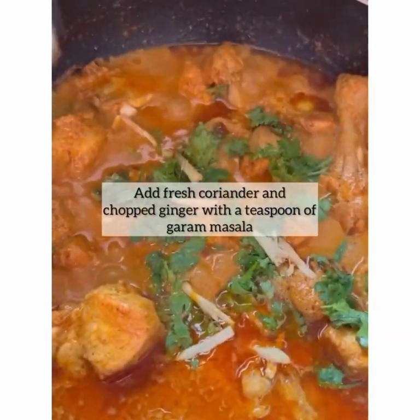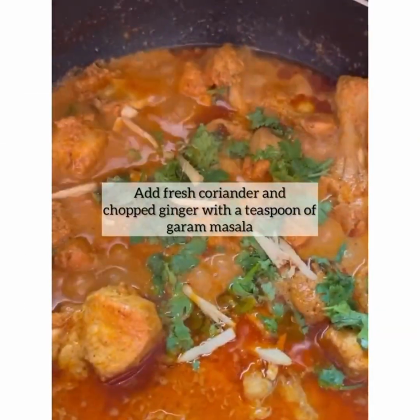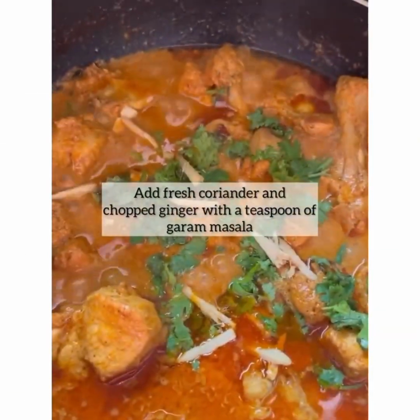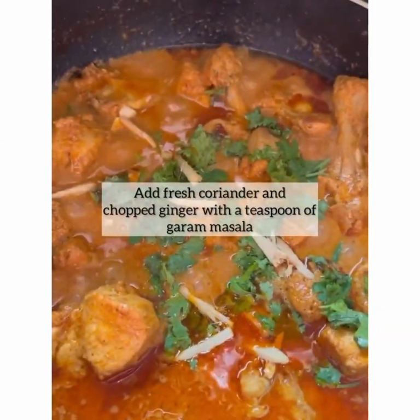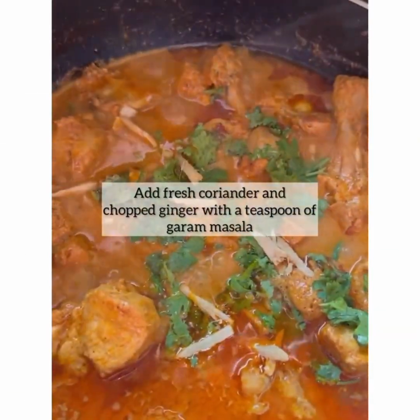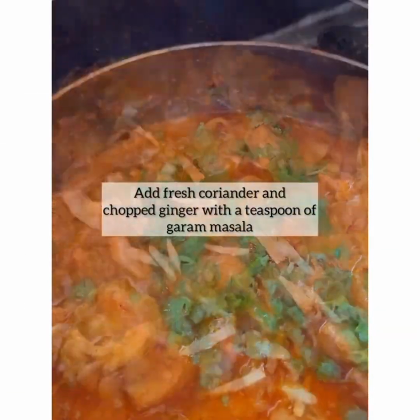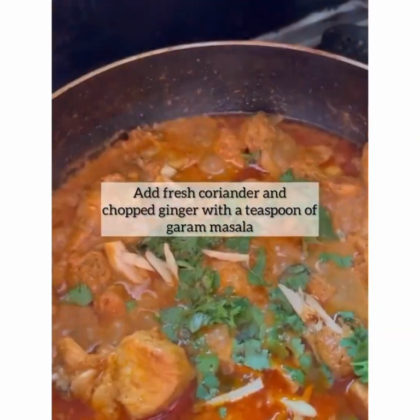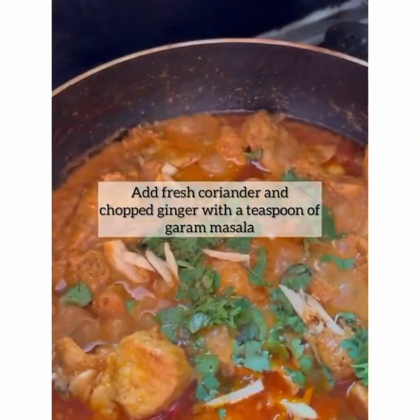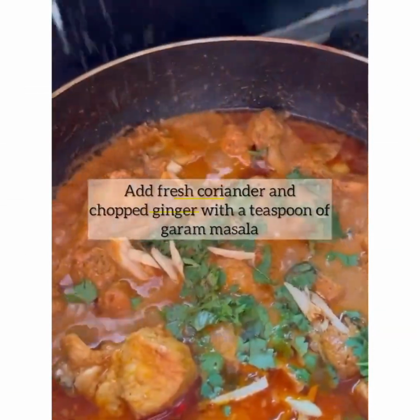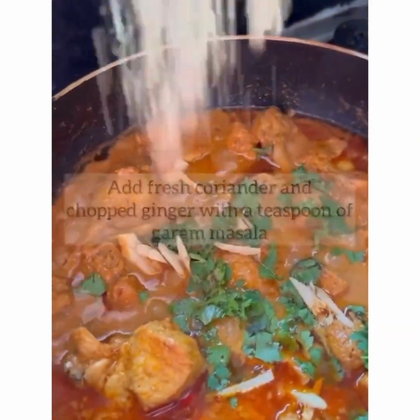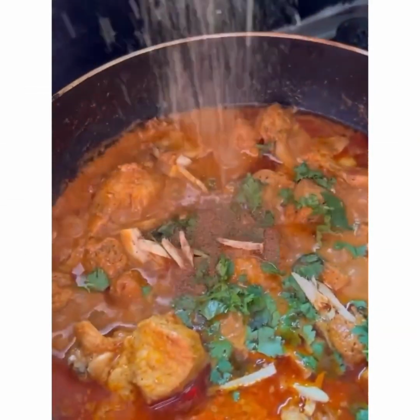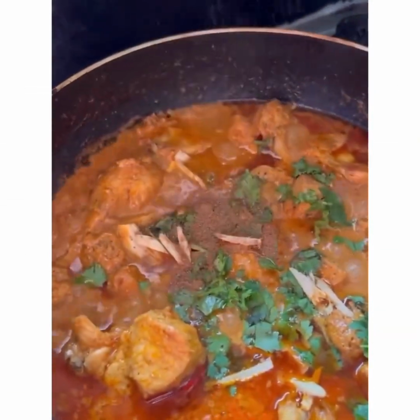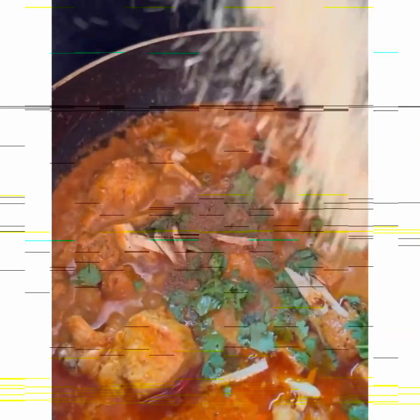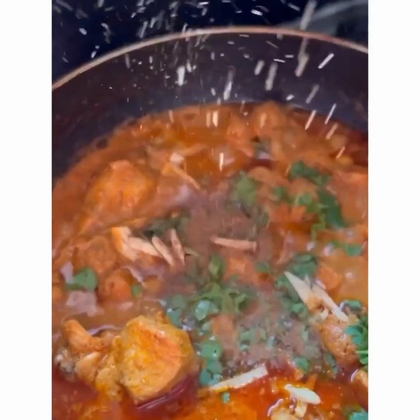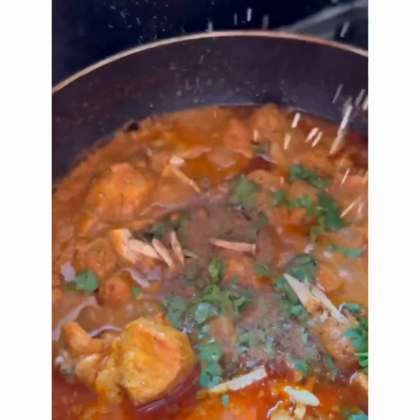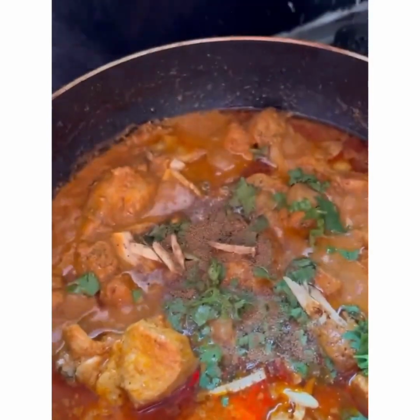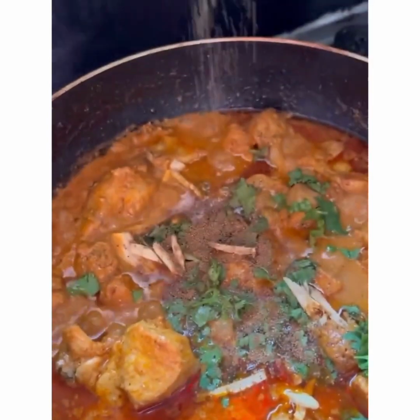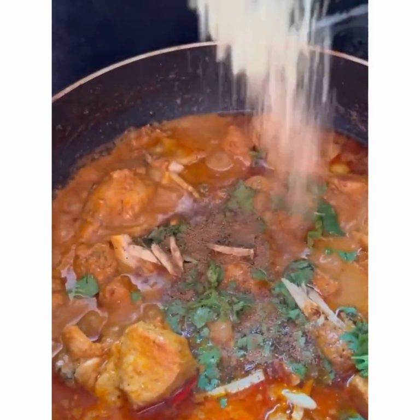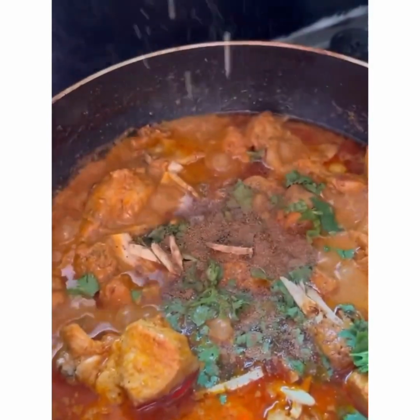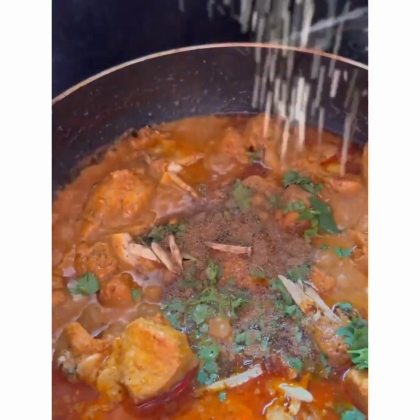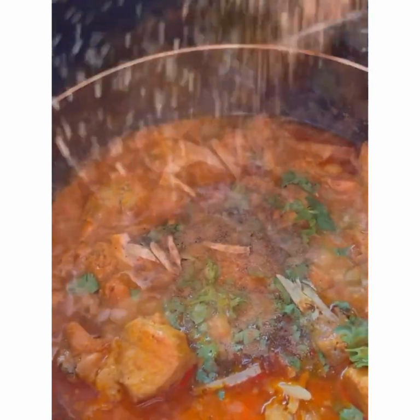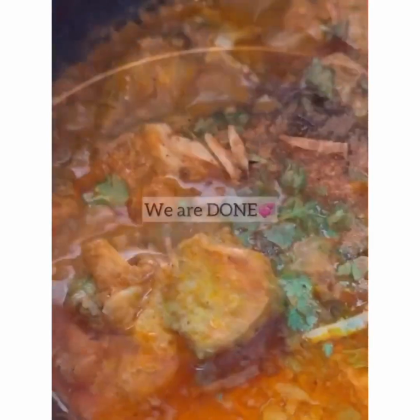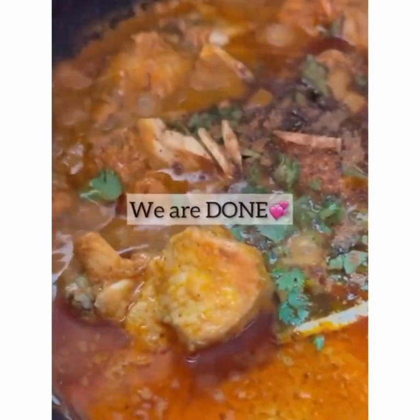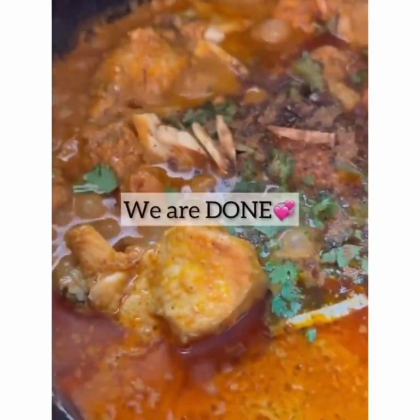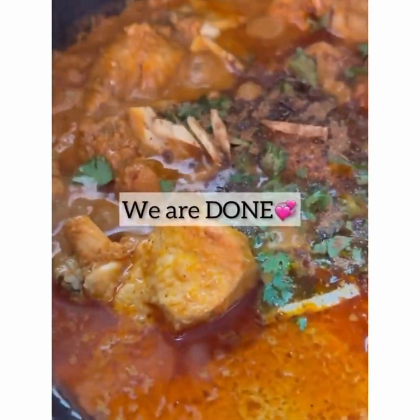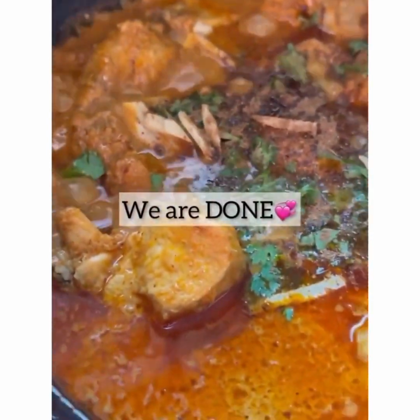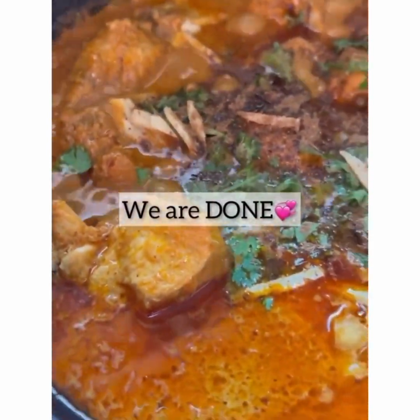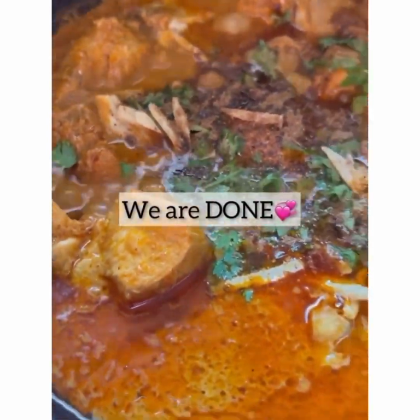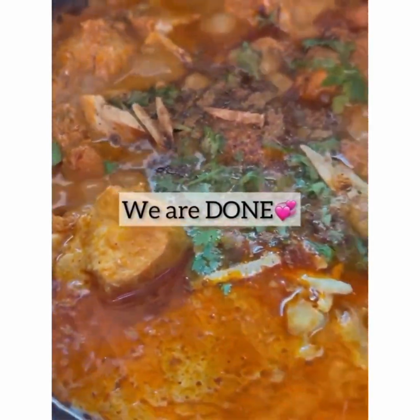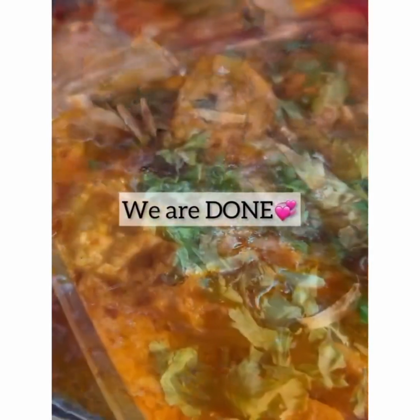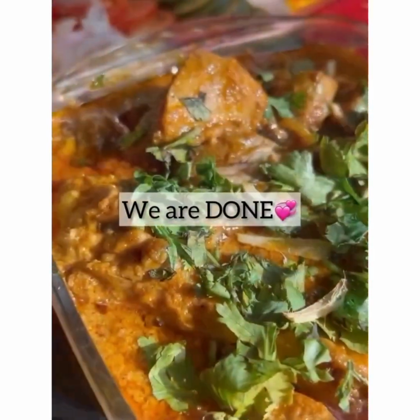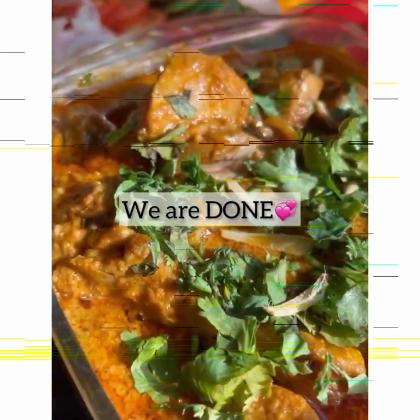This completes our first recipe. I will take about 5 minutes for this recipe.